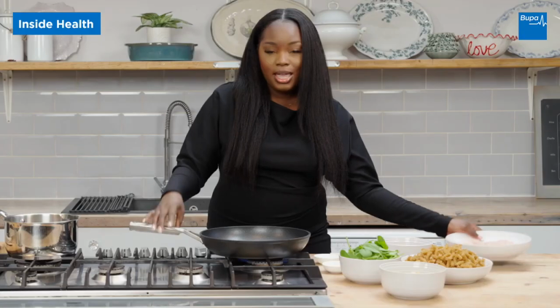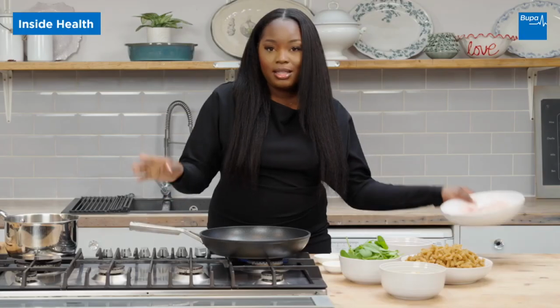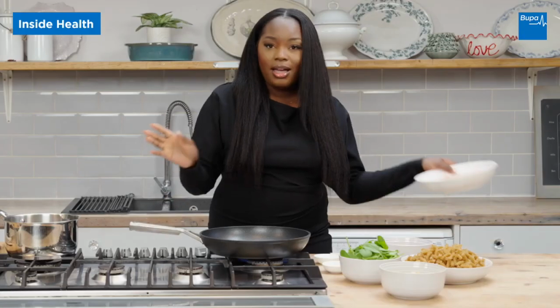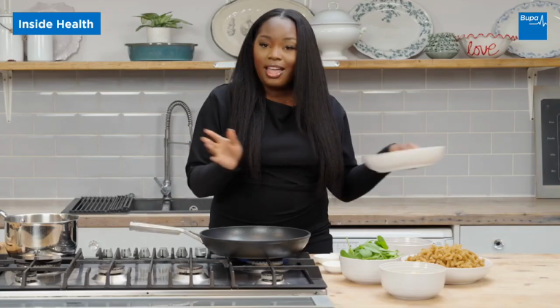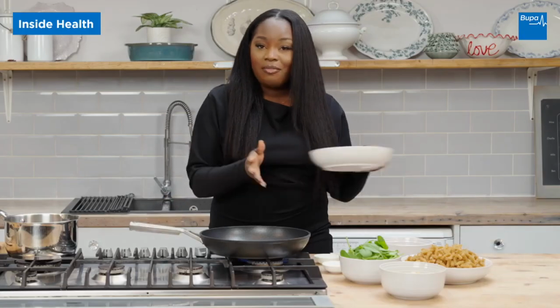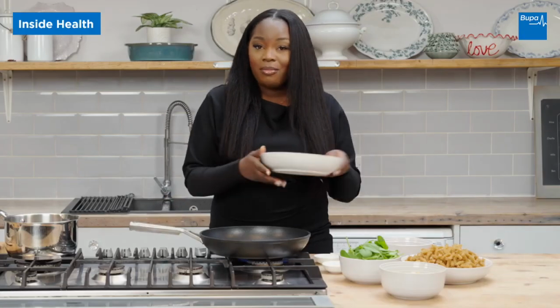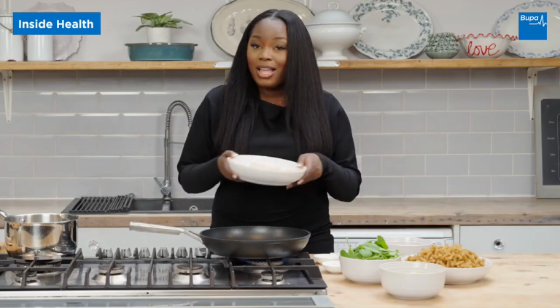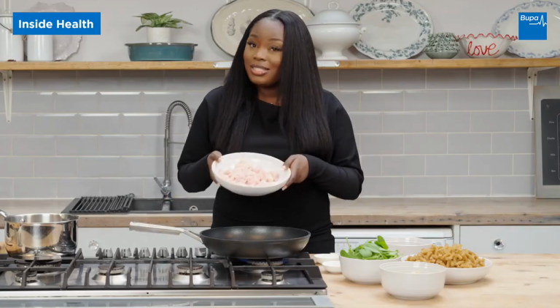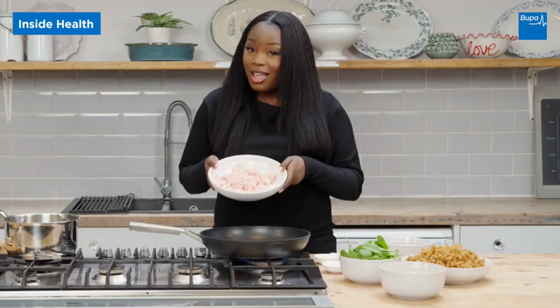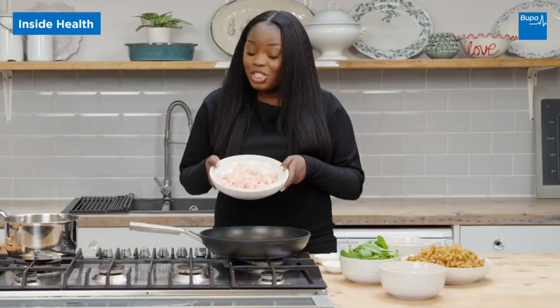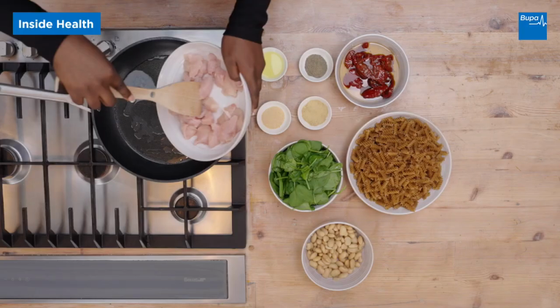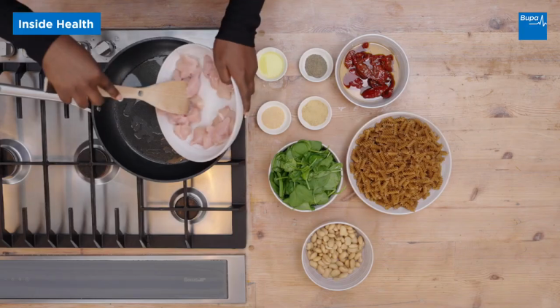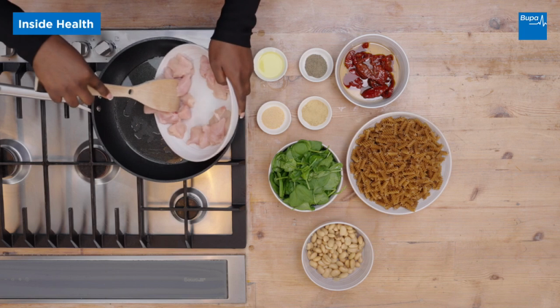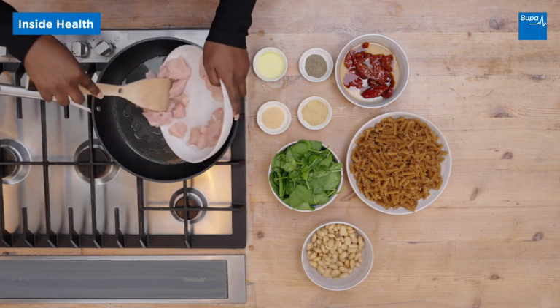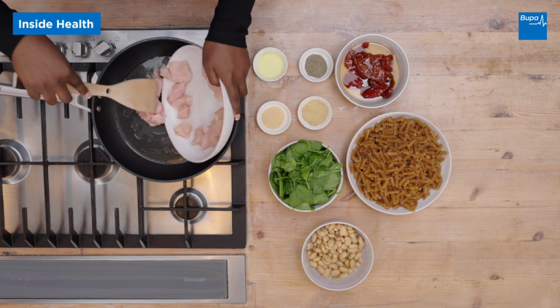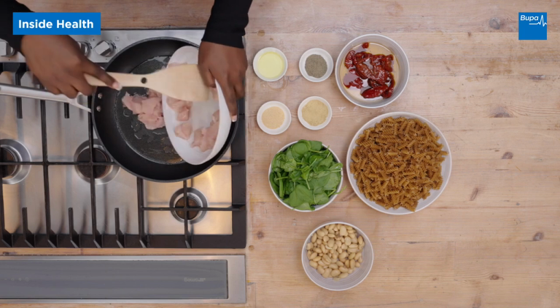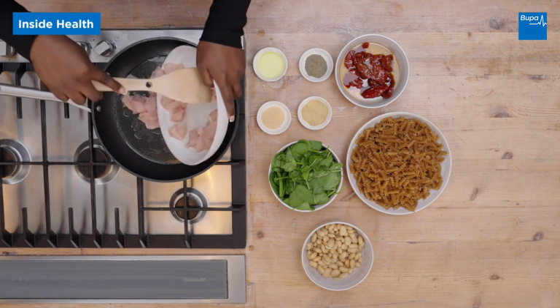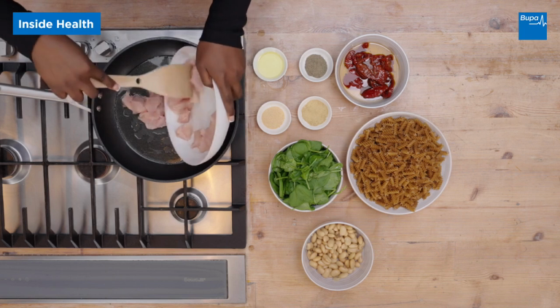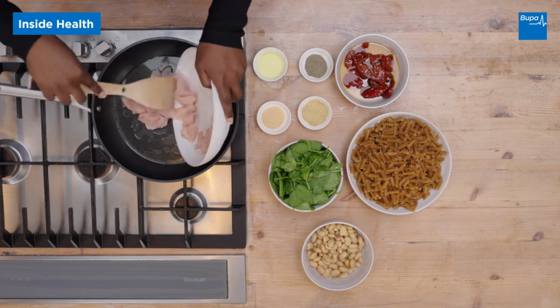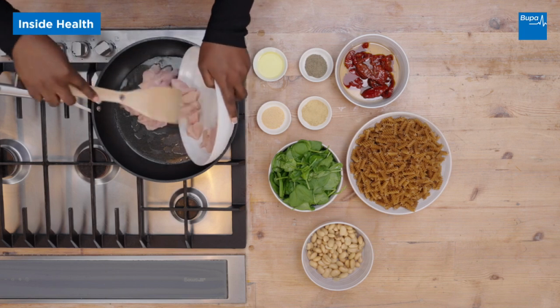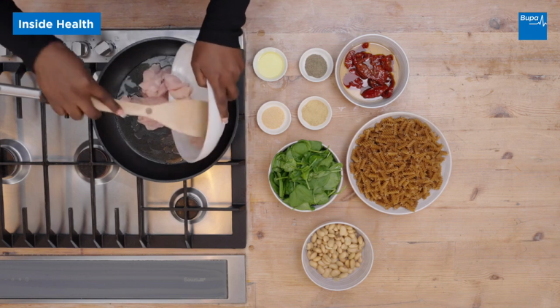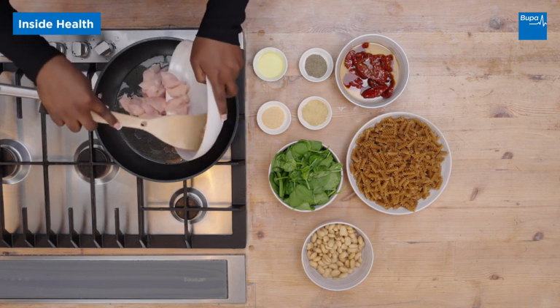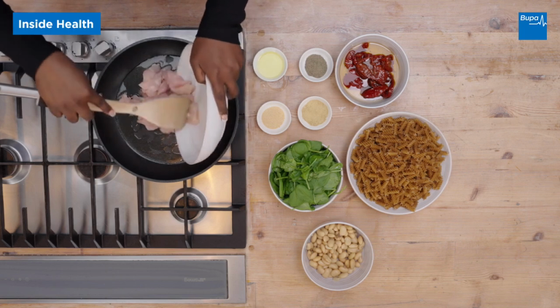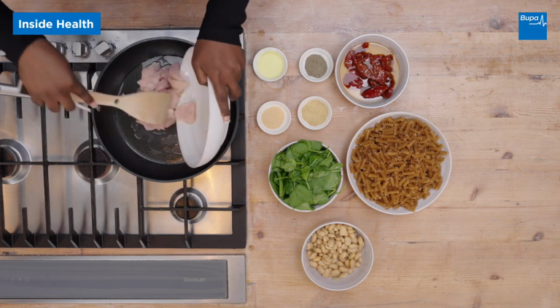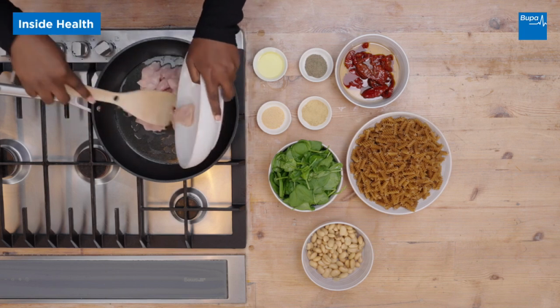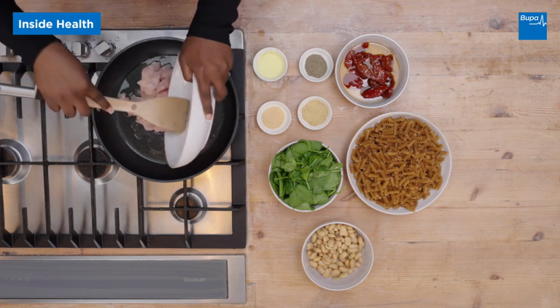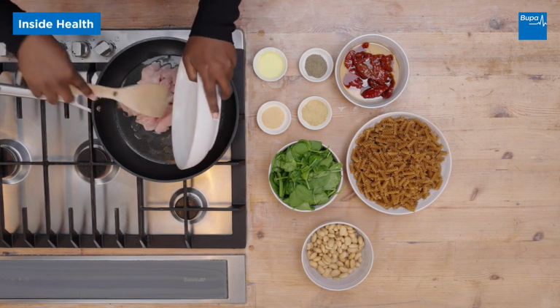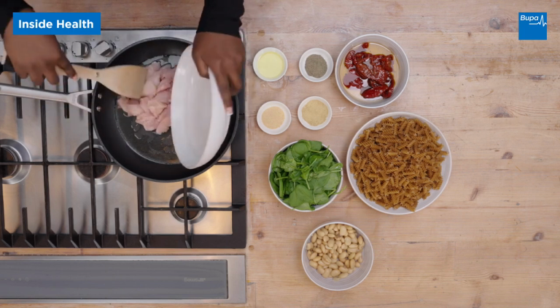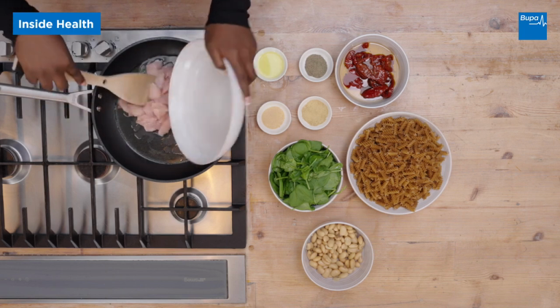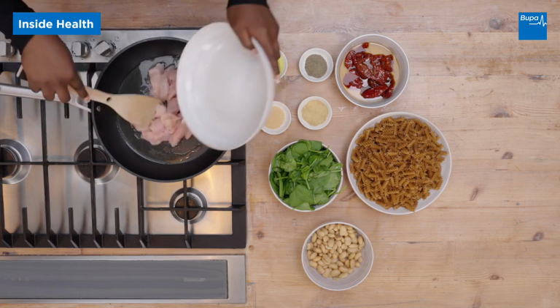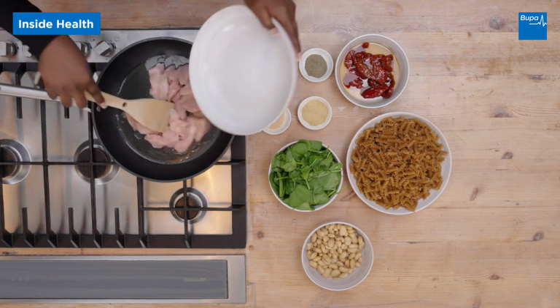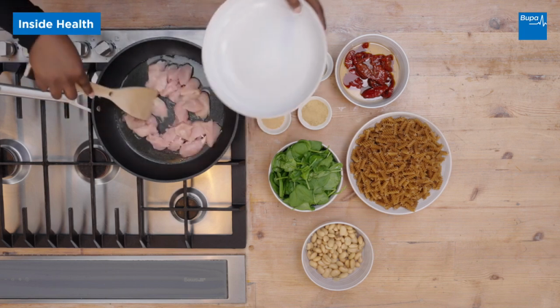Then I have my diced chicken and just heat it up for about 10 to 15 minutes.